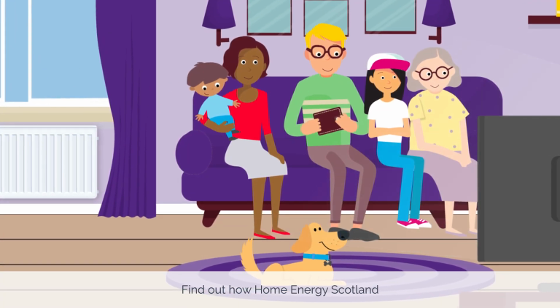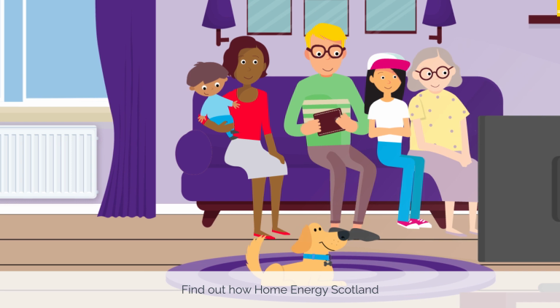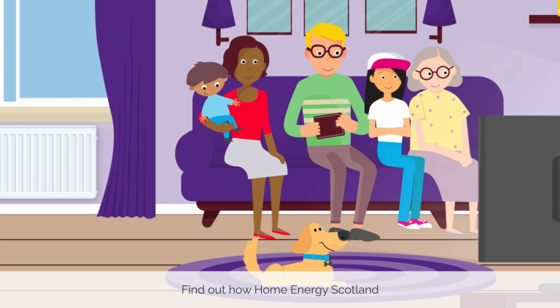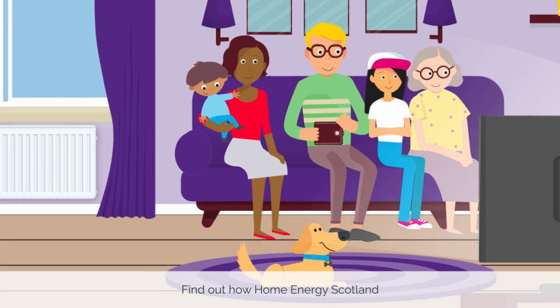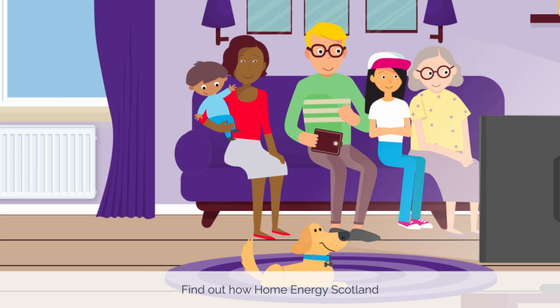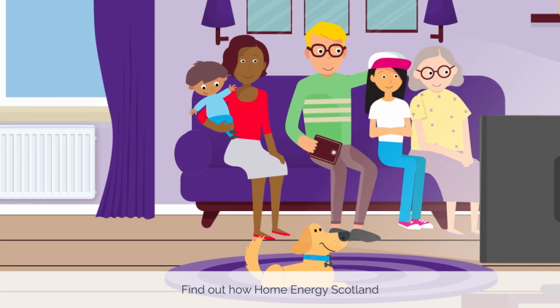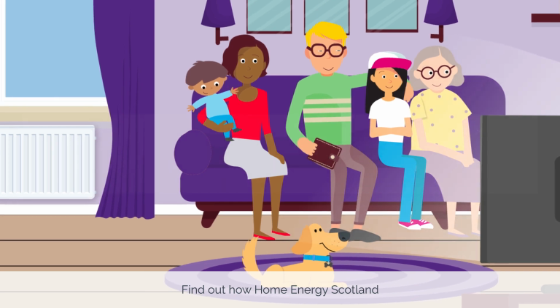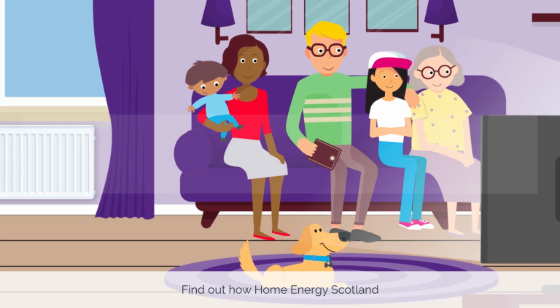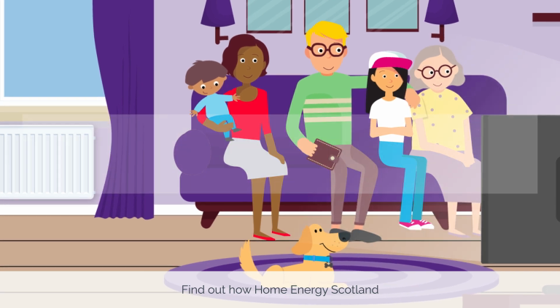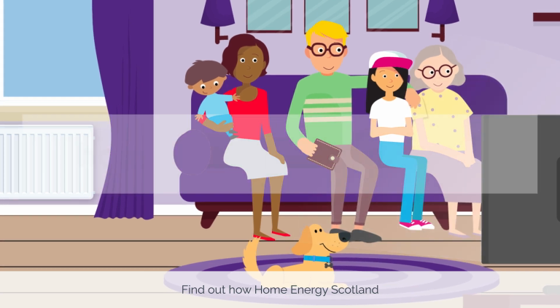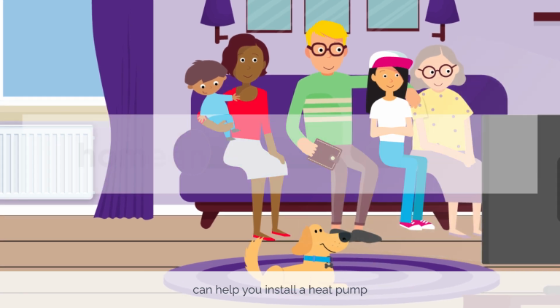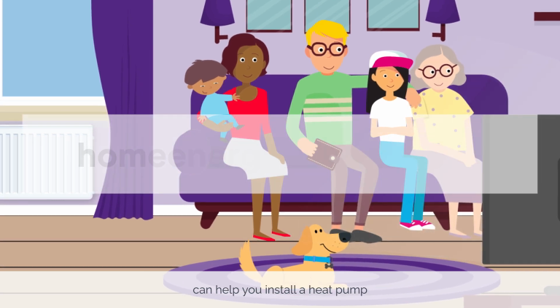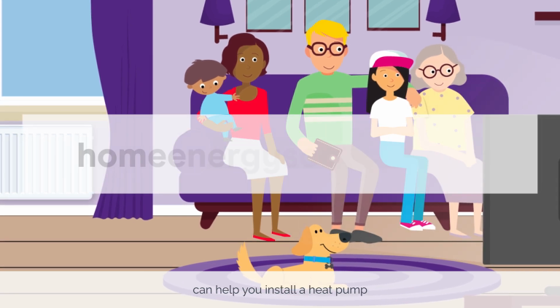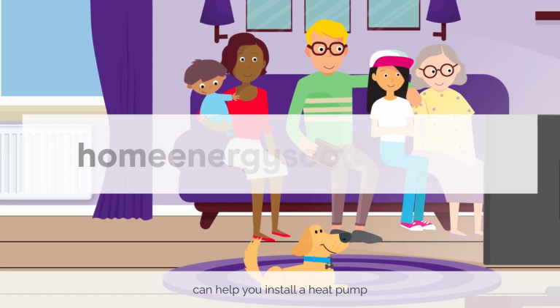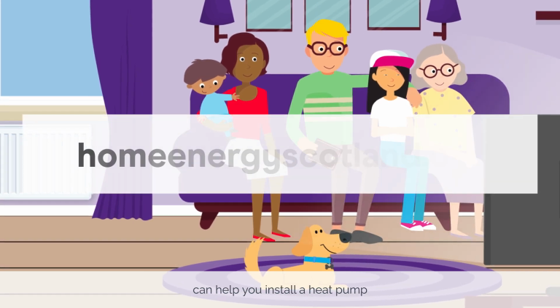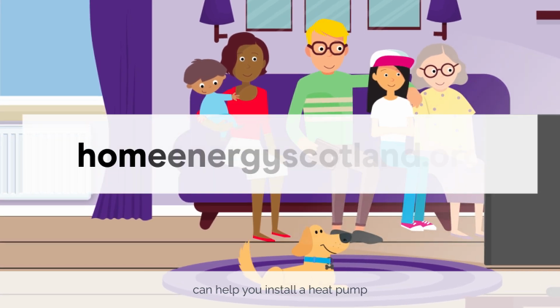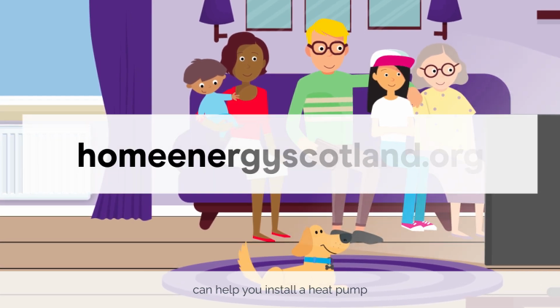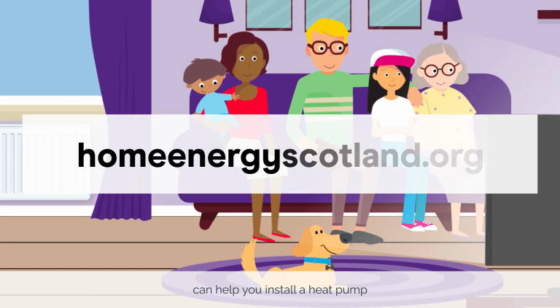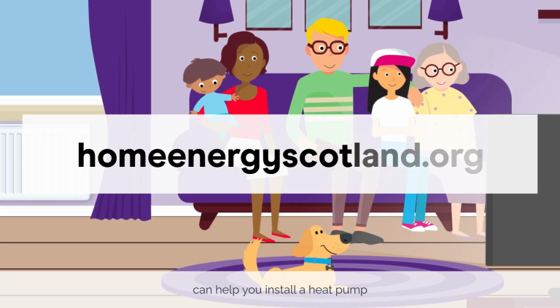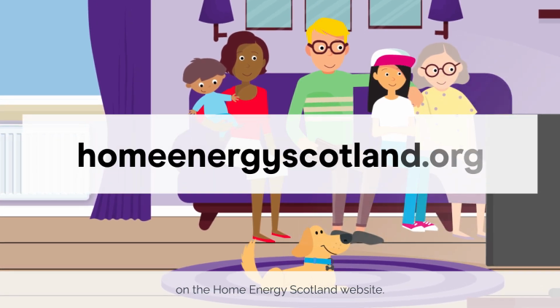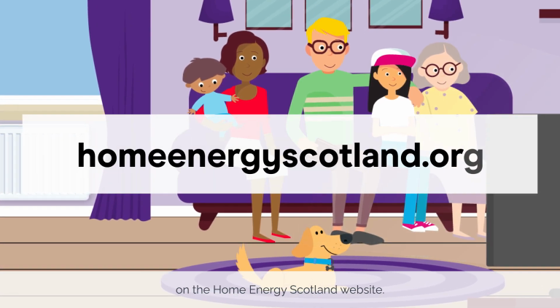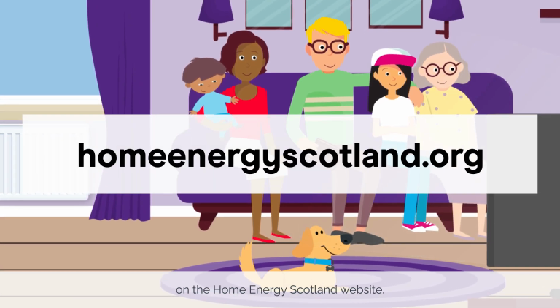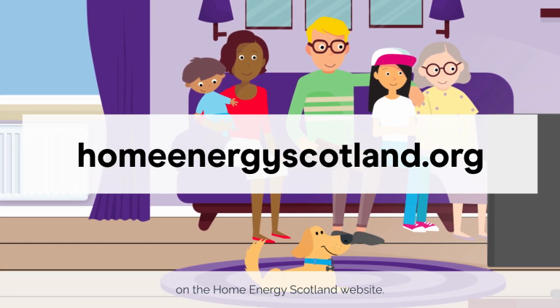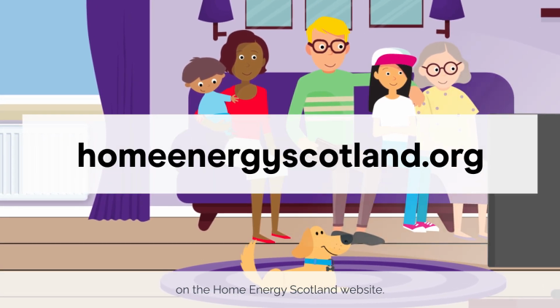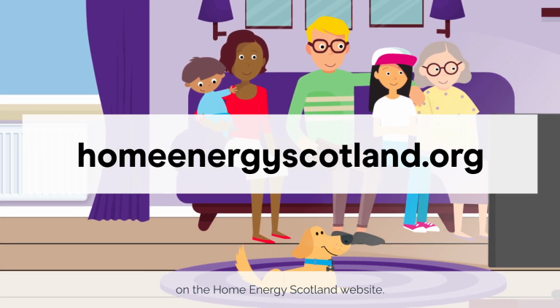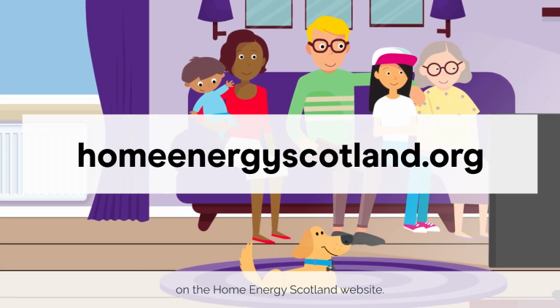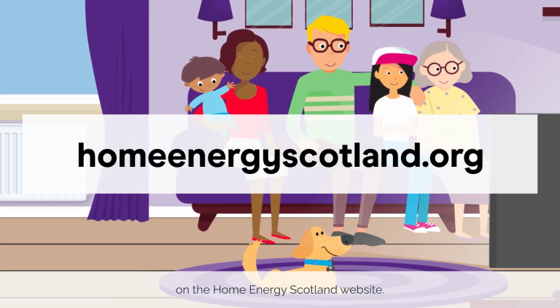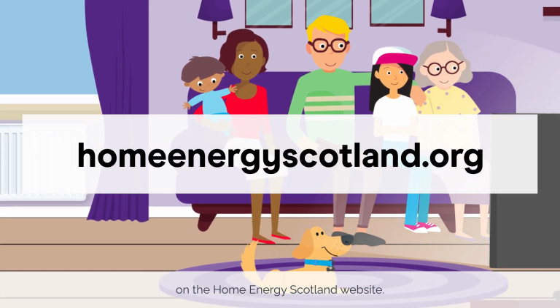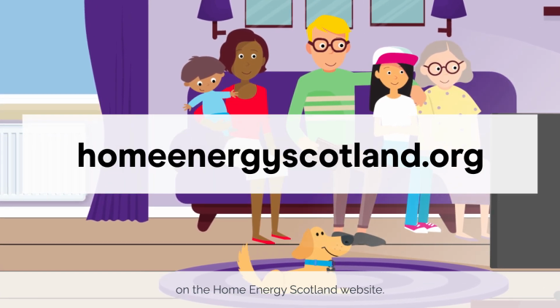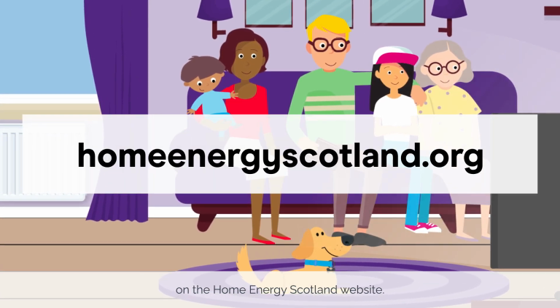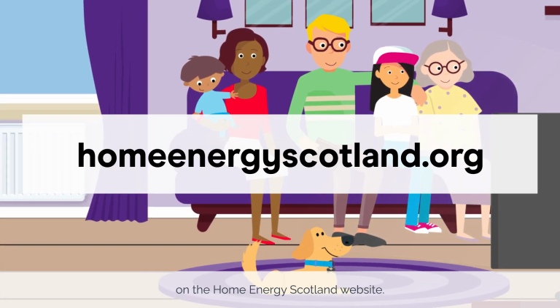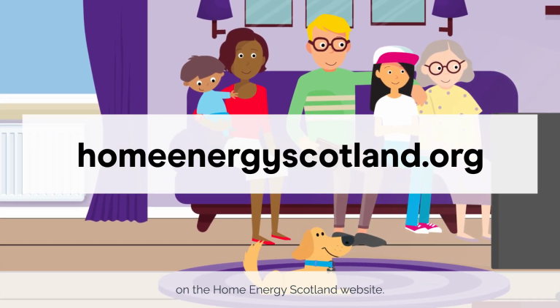Find out how Home Energy Scotland can help you install a heat pump on the Home Energy Scotland website.